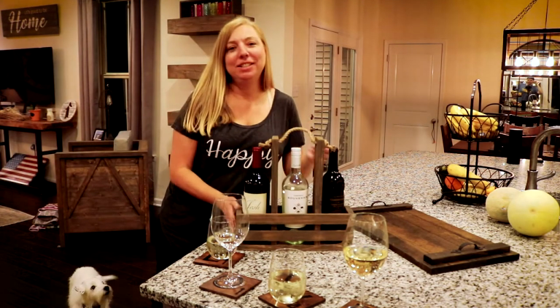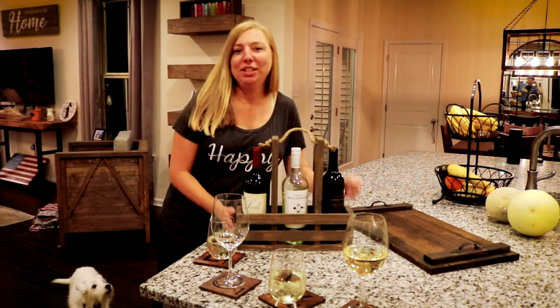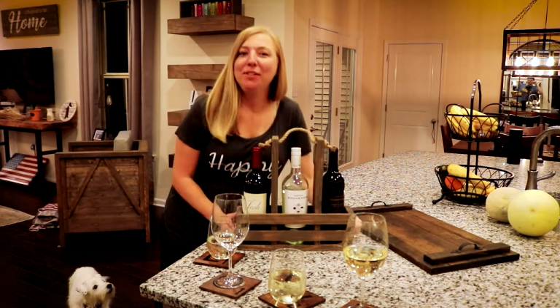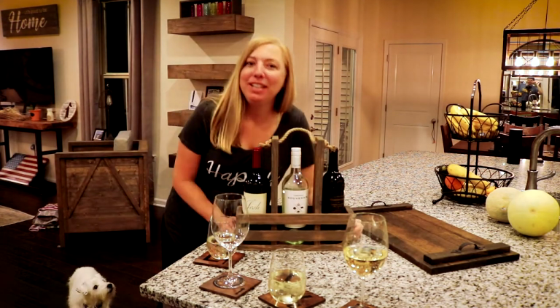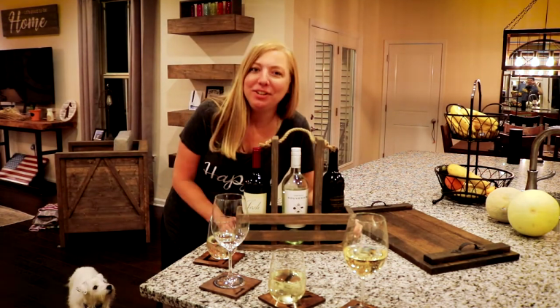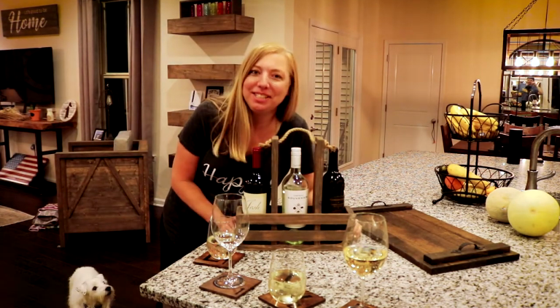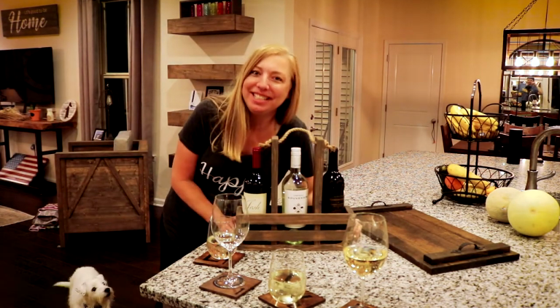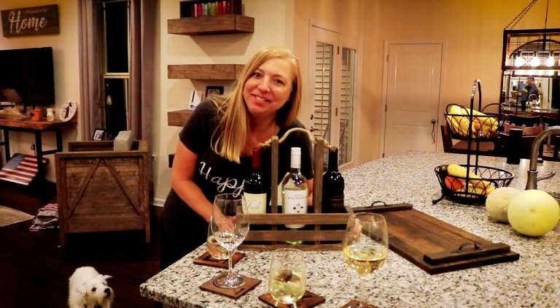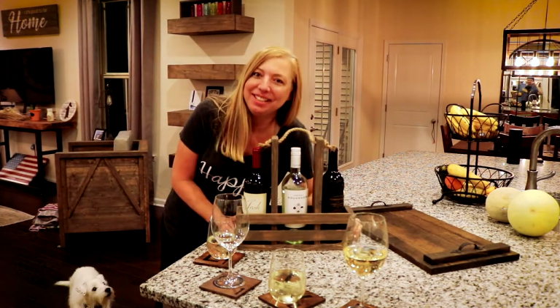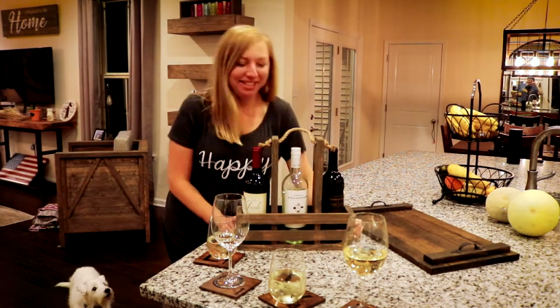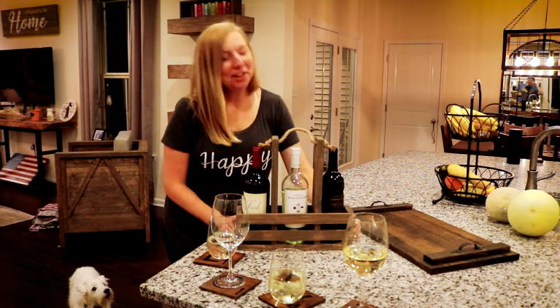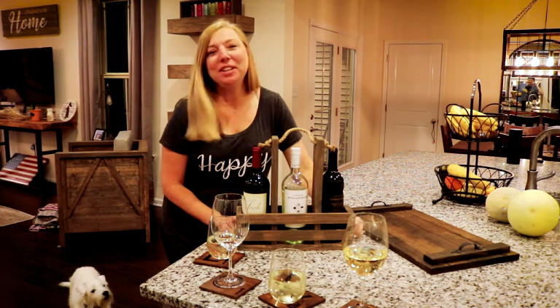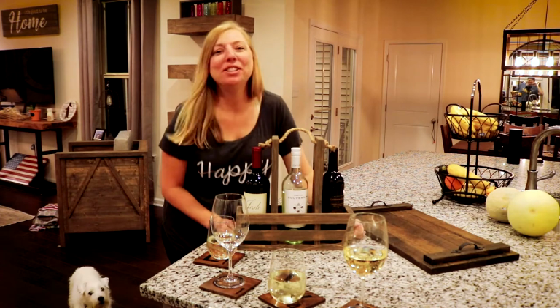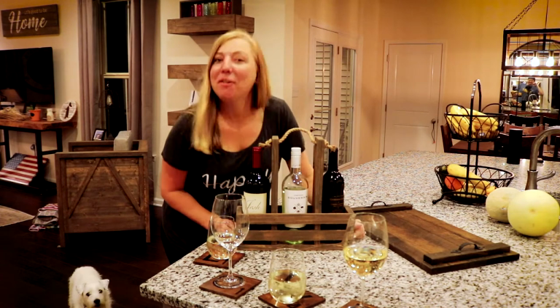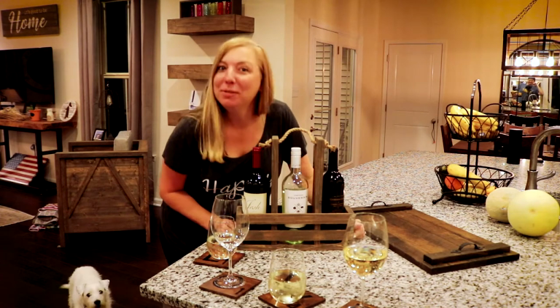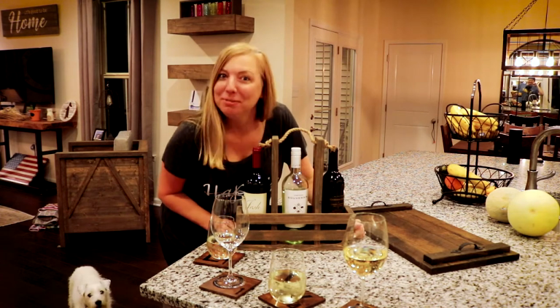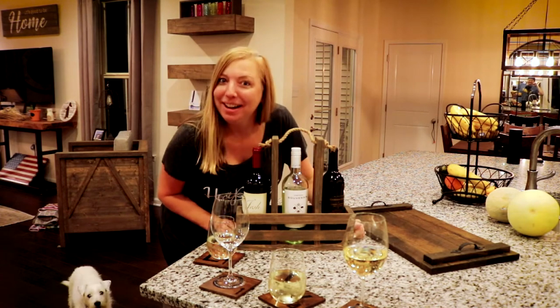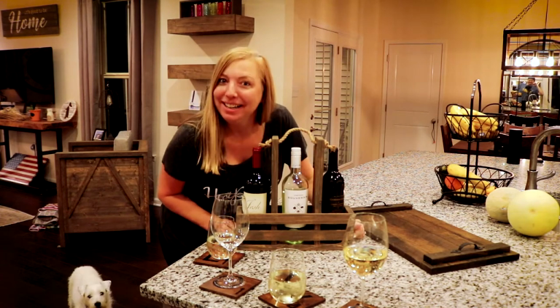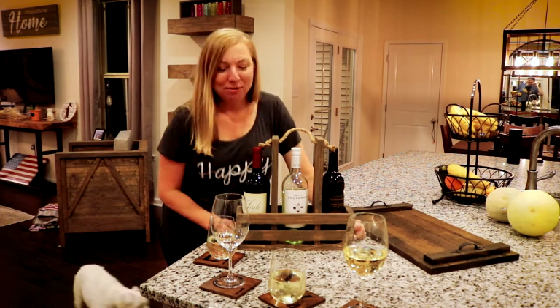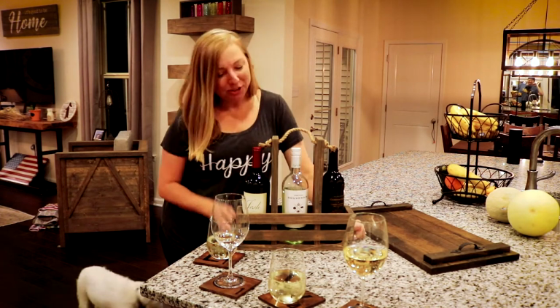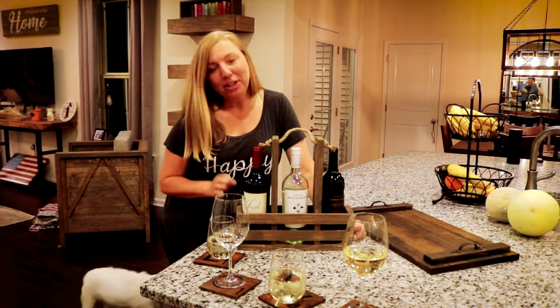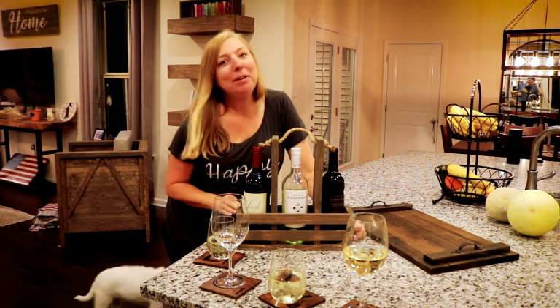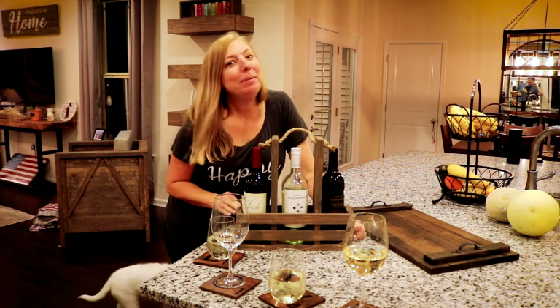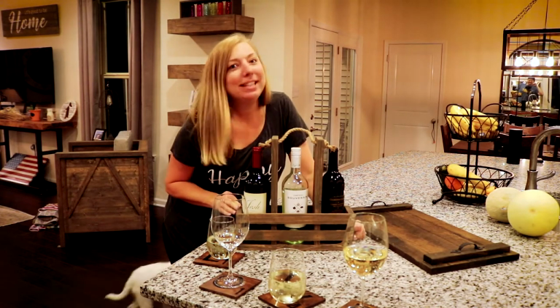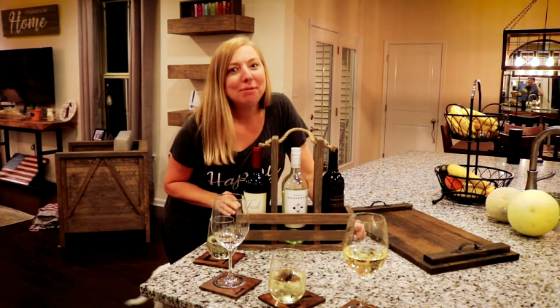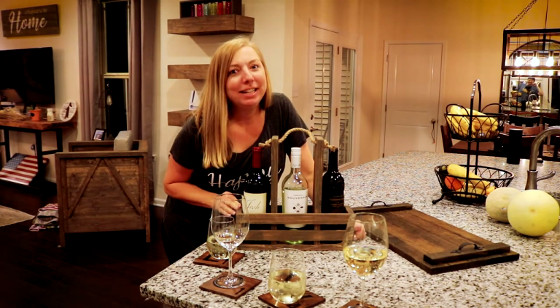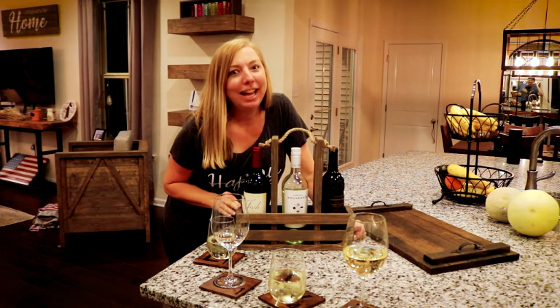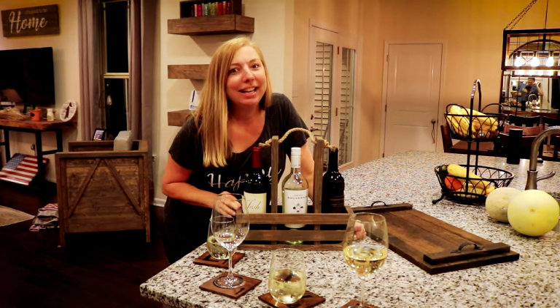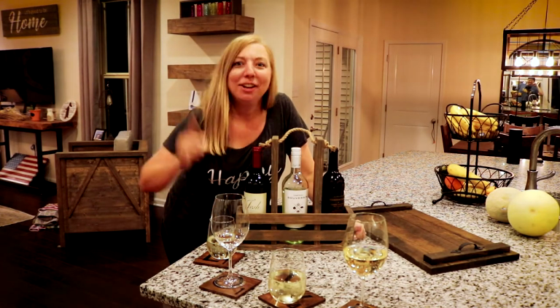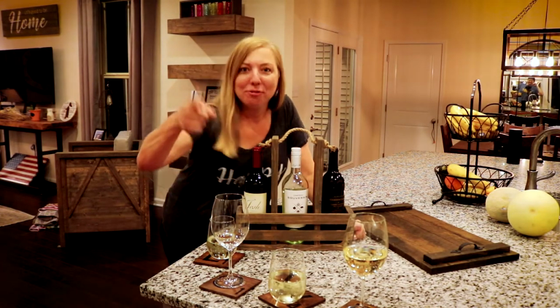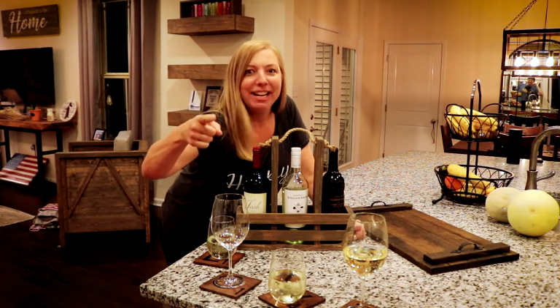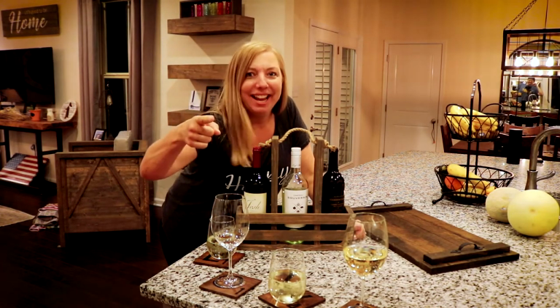Do you ever need a hostess gift? Do you ever need to travel with your wine? We'll show you how we made this wine caddy right now.